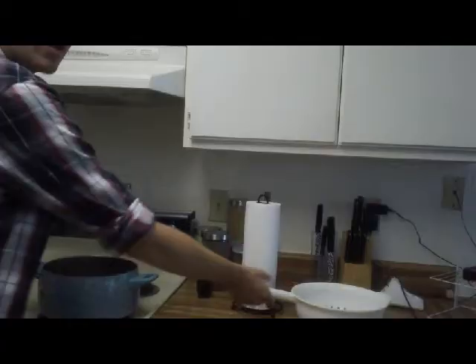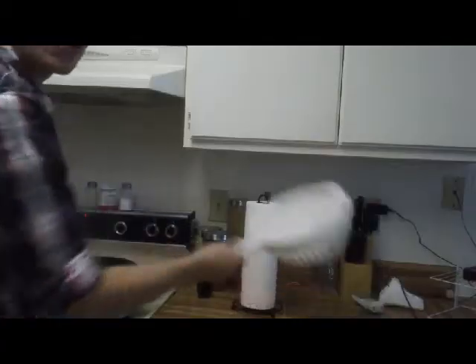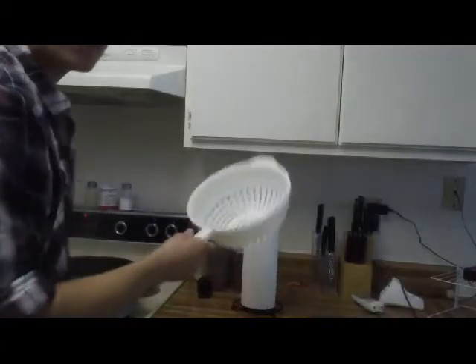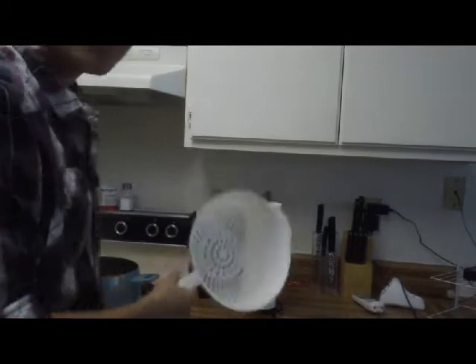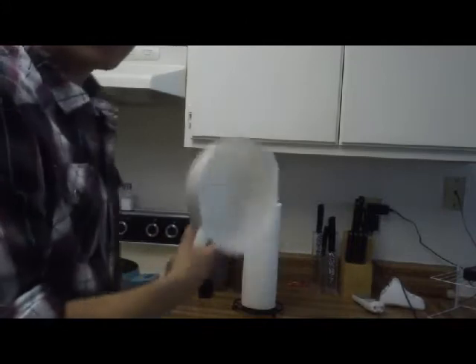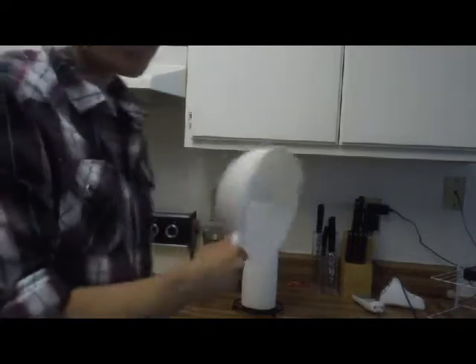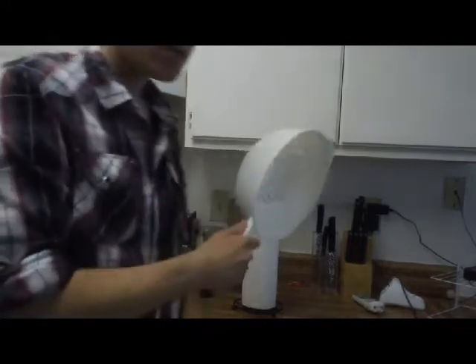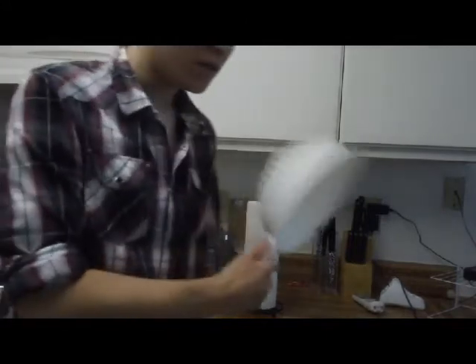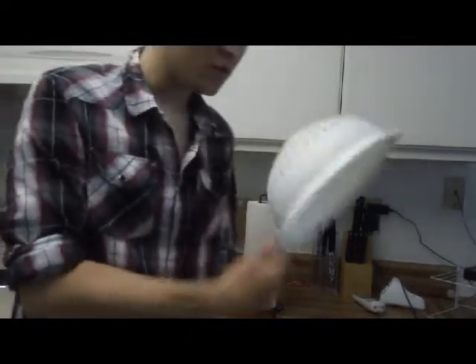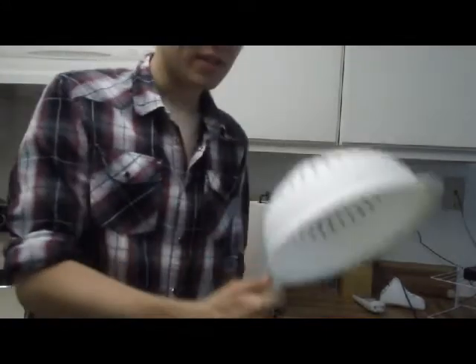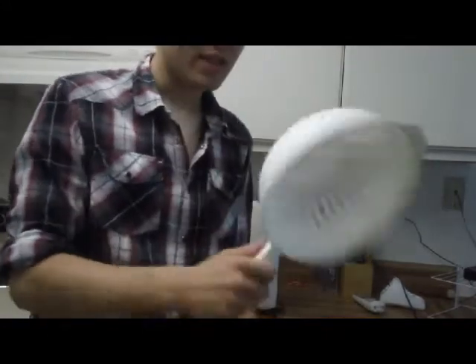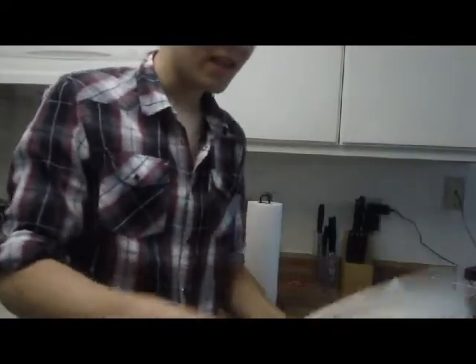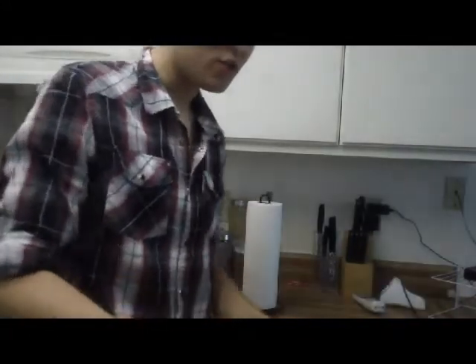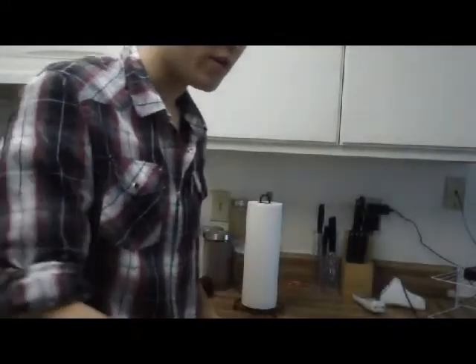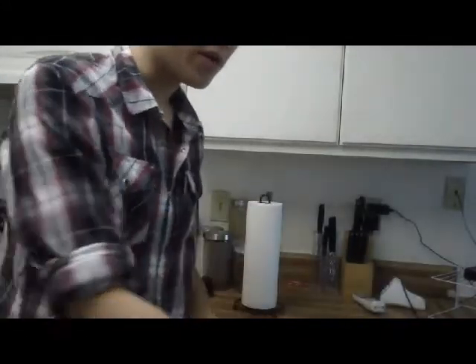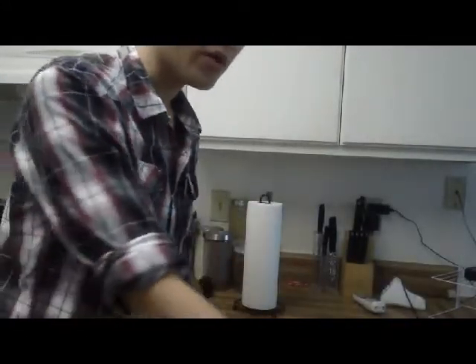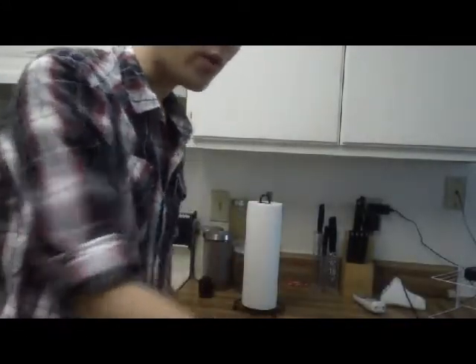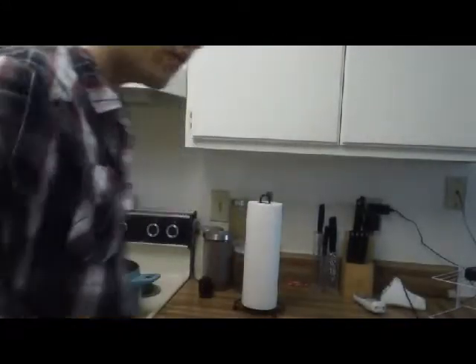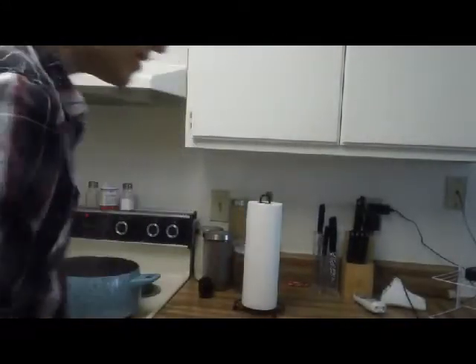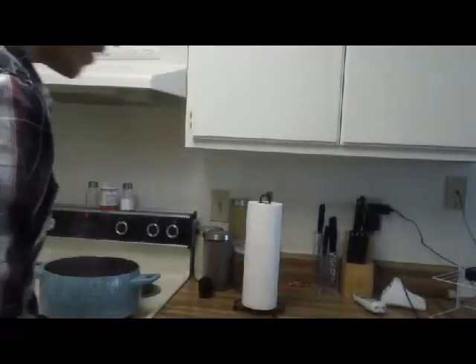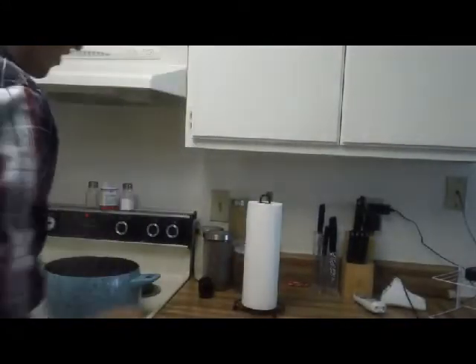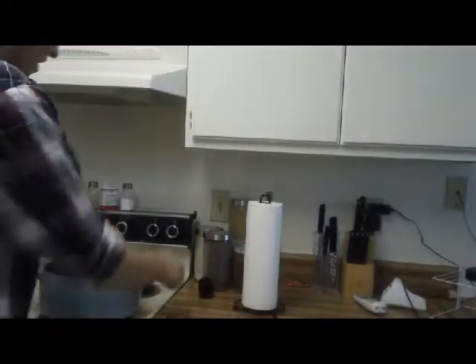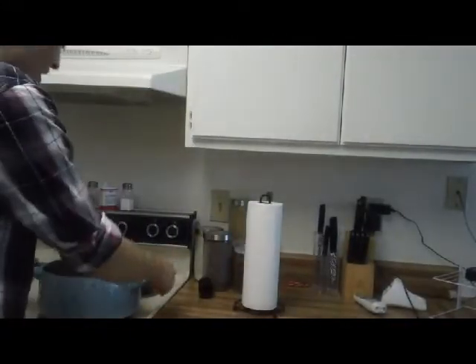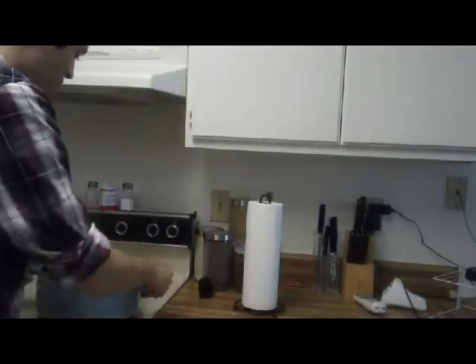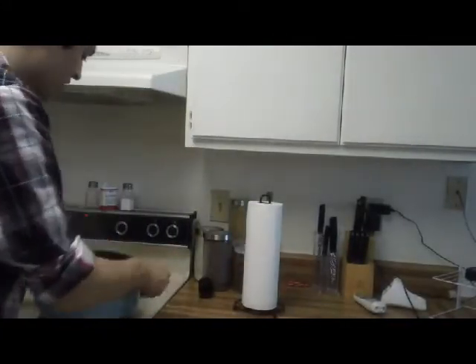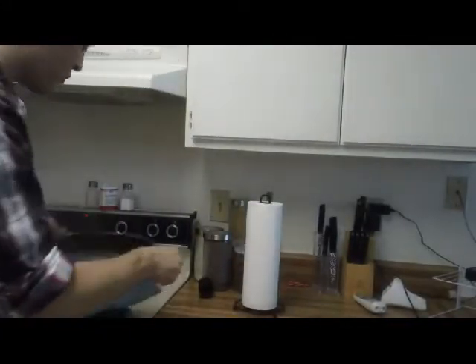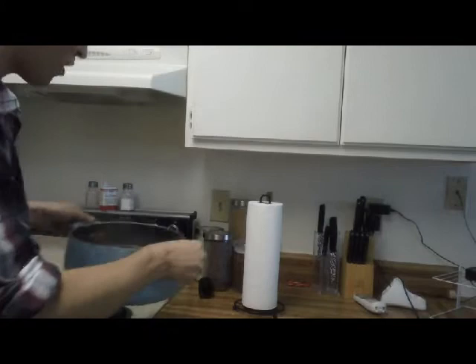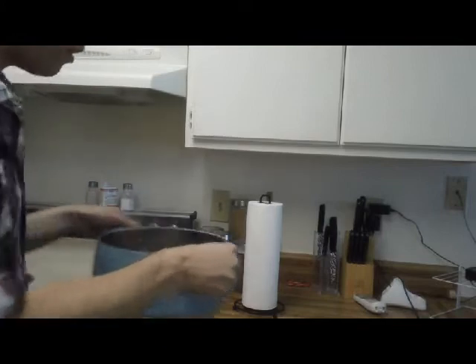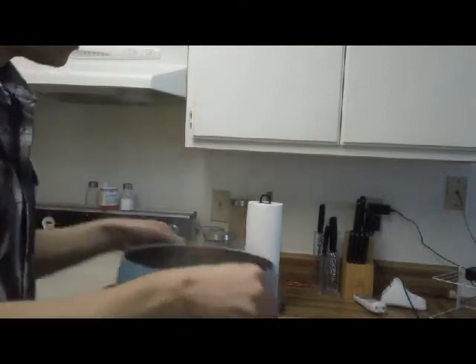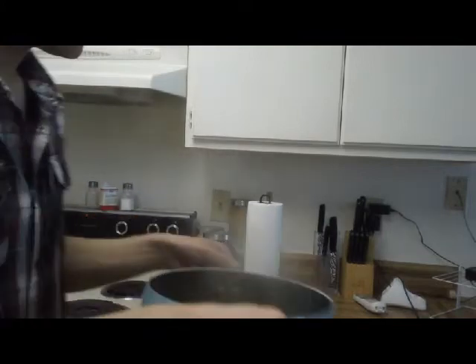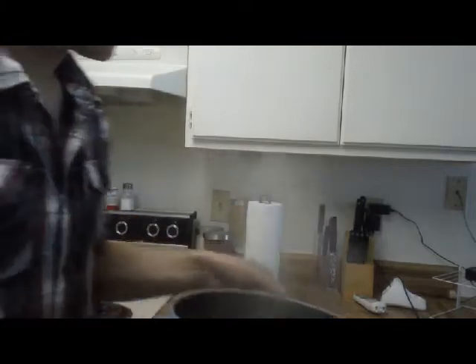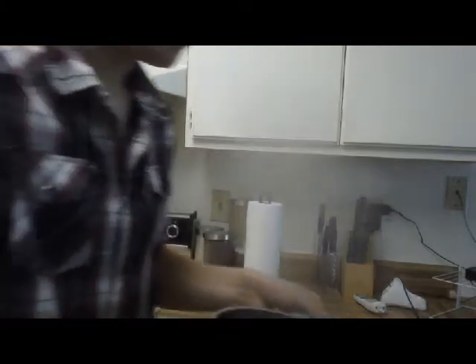Our pasta is done now, so what we're going to do is take a strainer, put it right over the sink, and pour all of this in here.